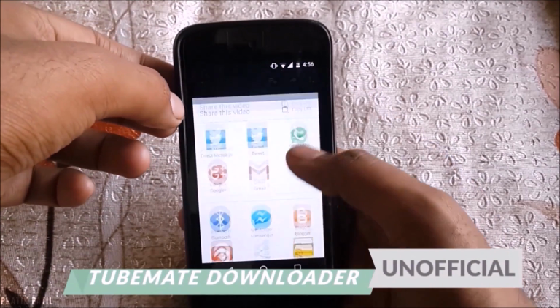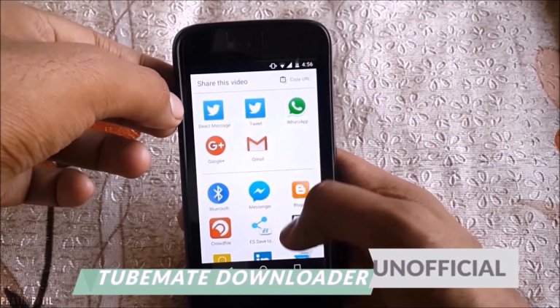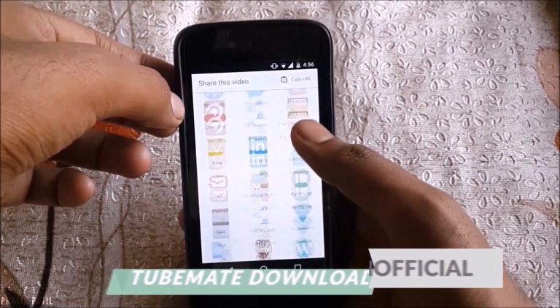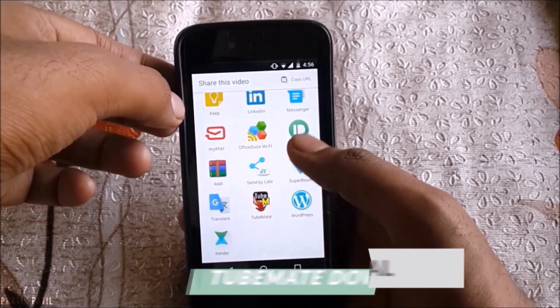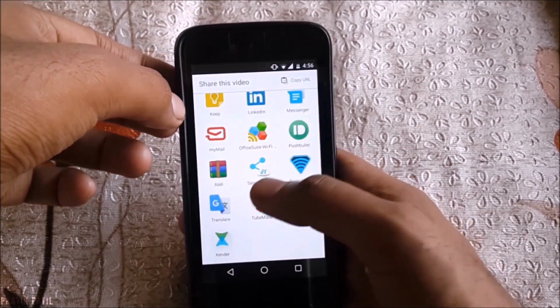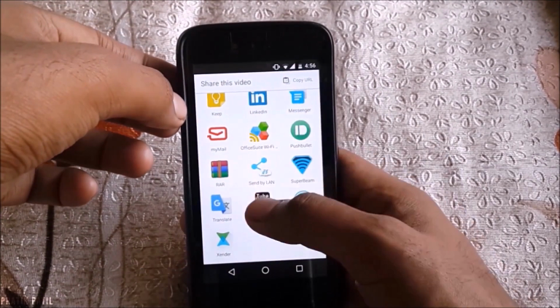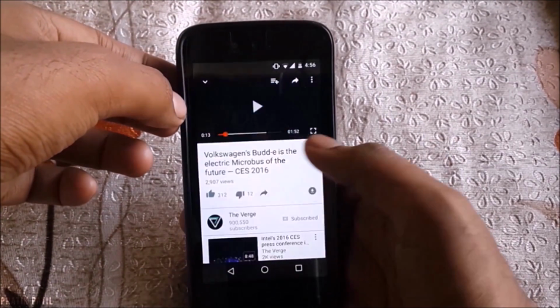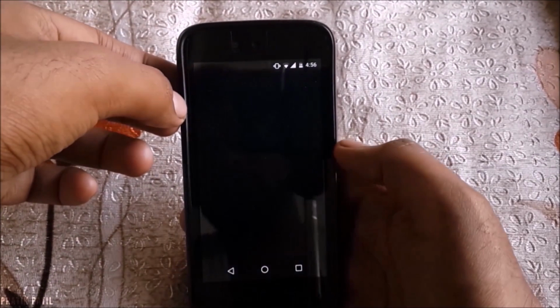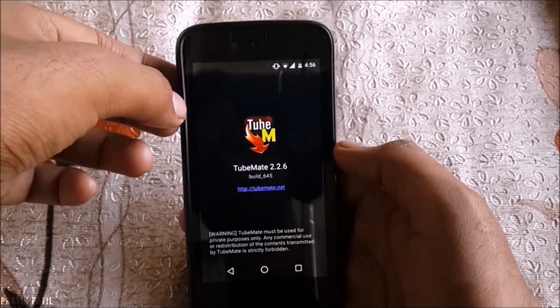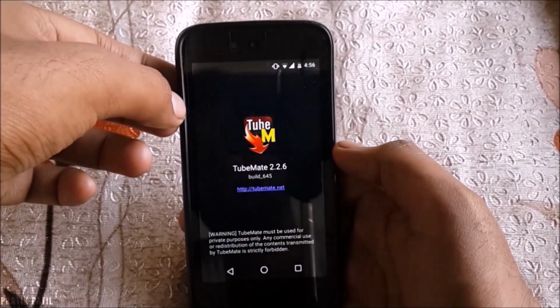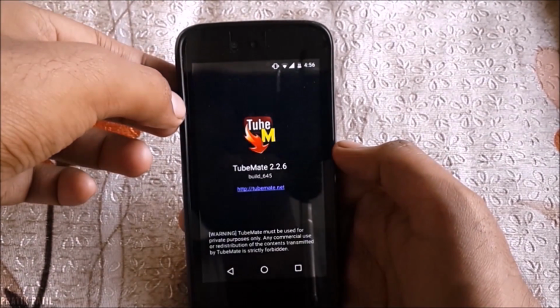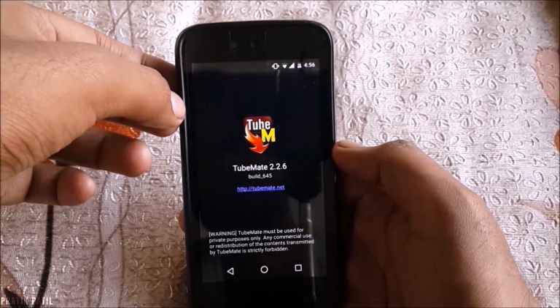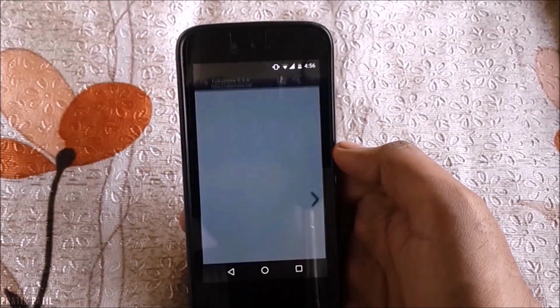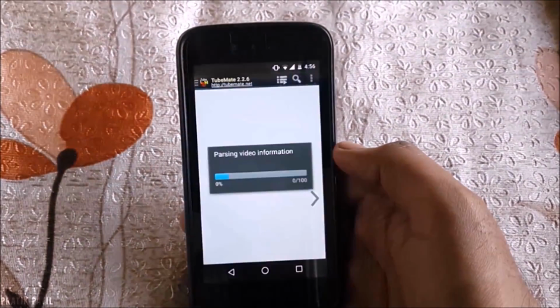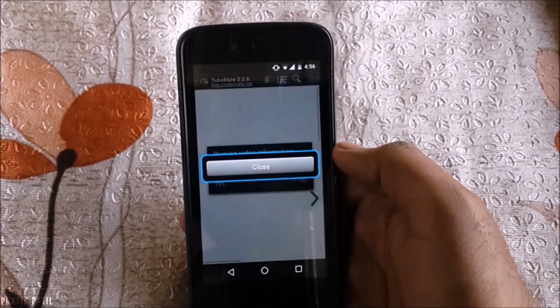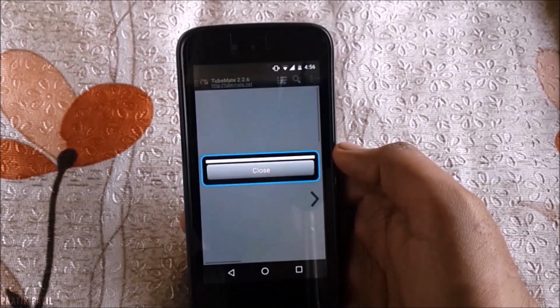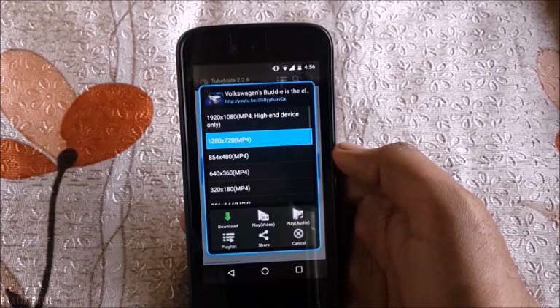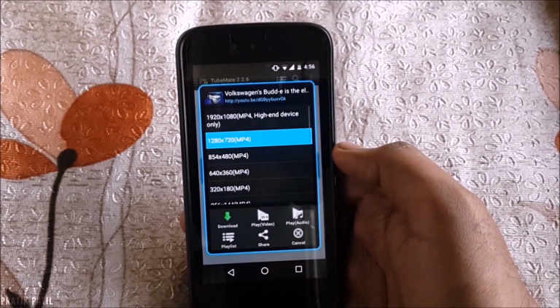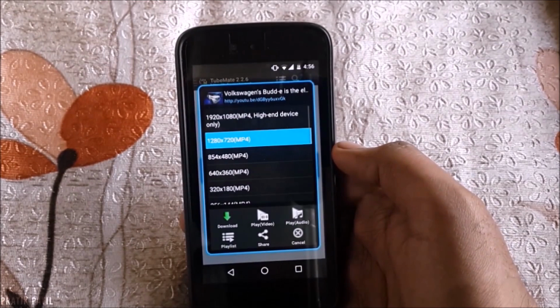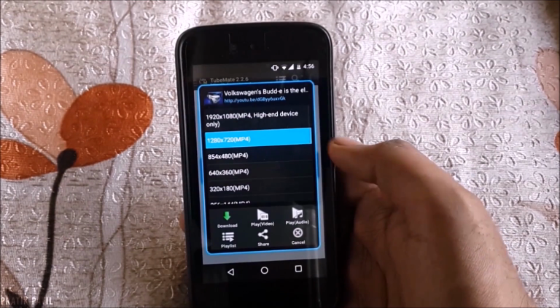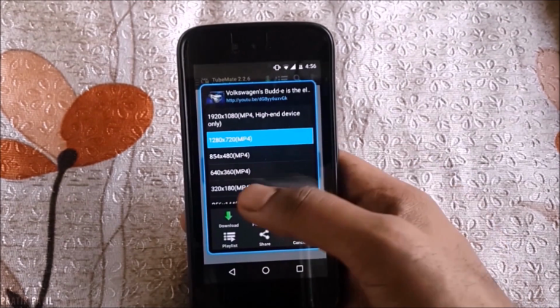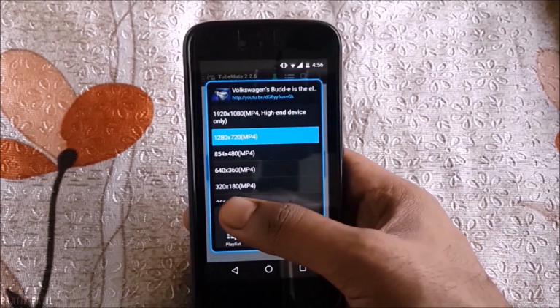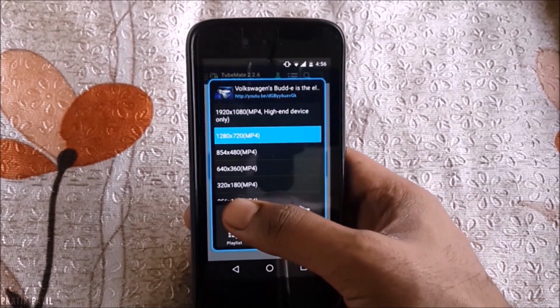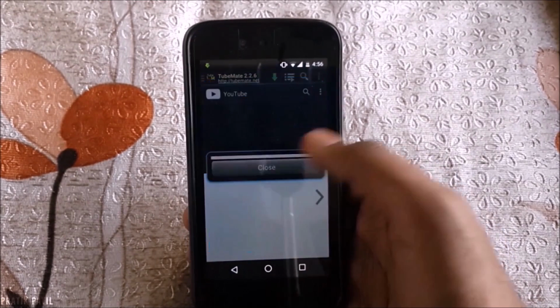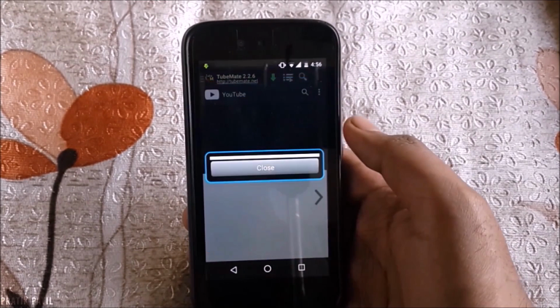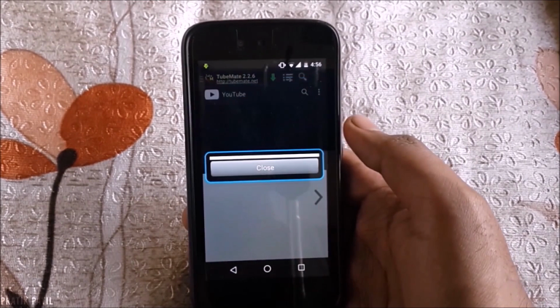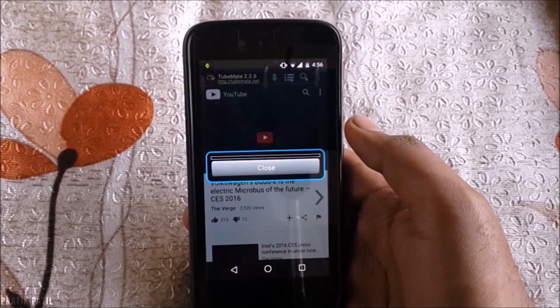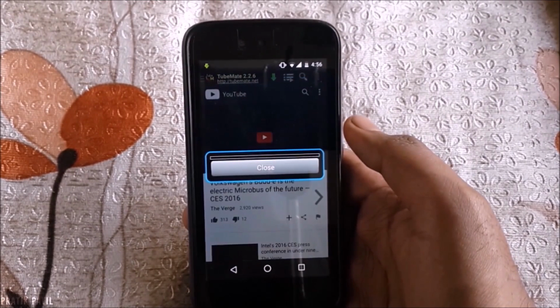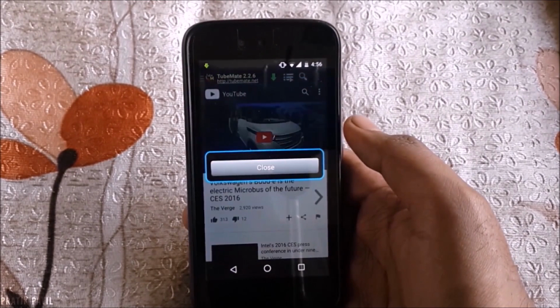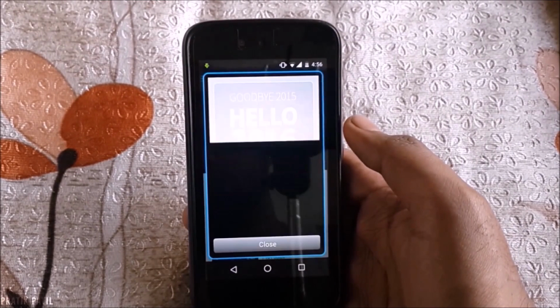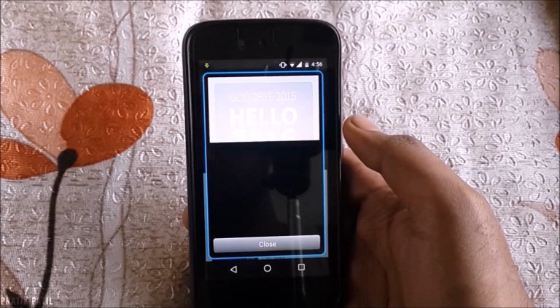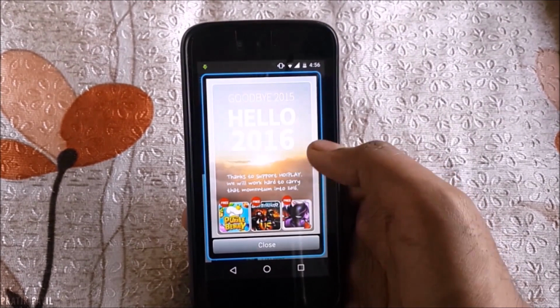Next, TubeMate Downloader. Here's how you can download any YouTube video on your Android device easily.